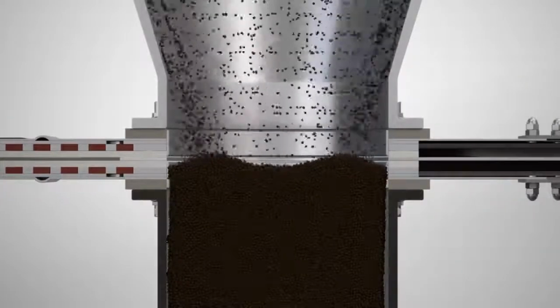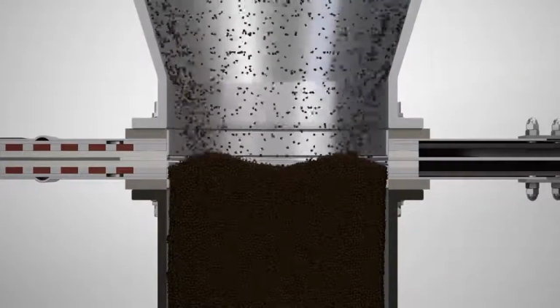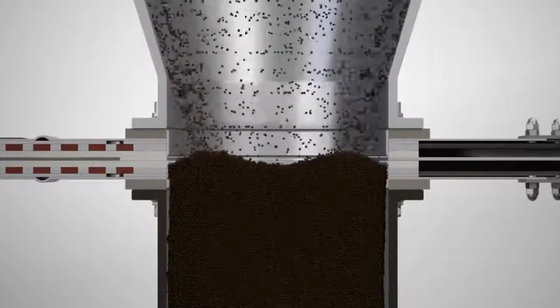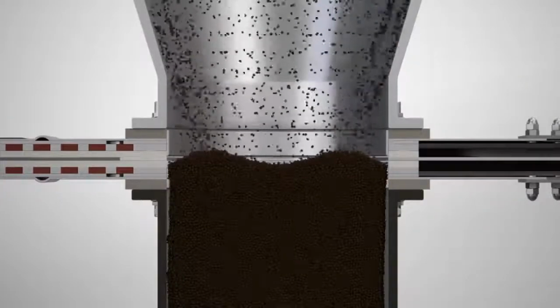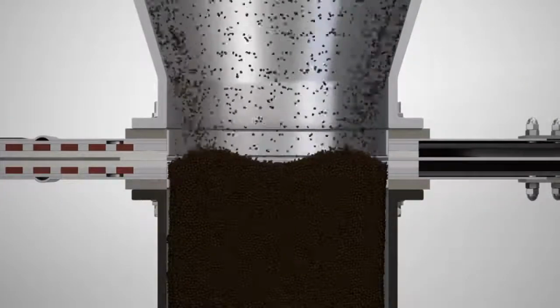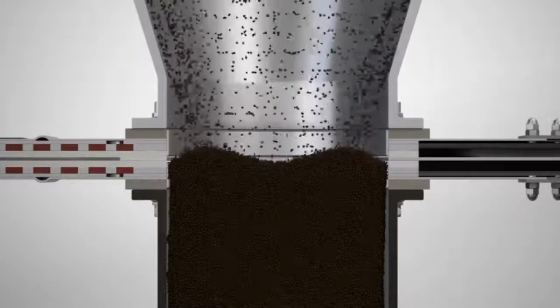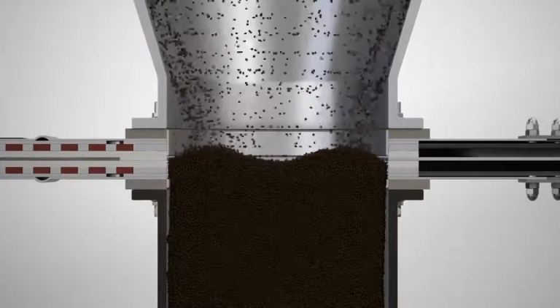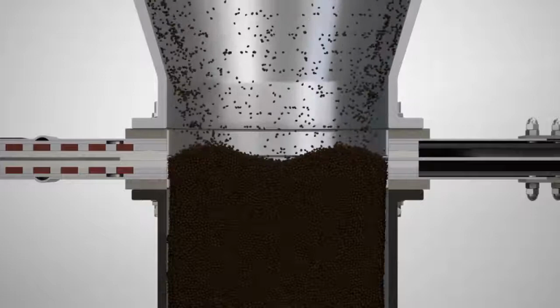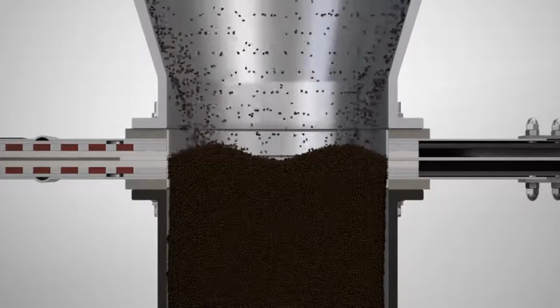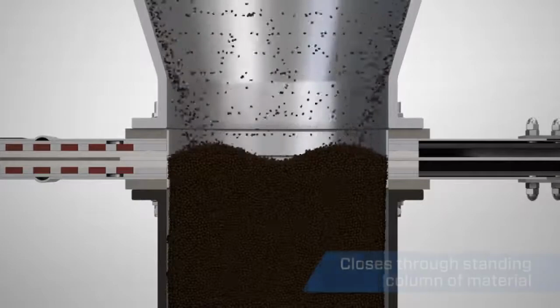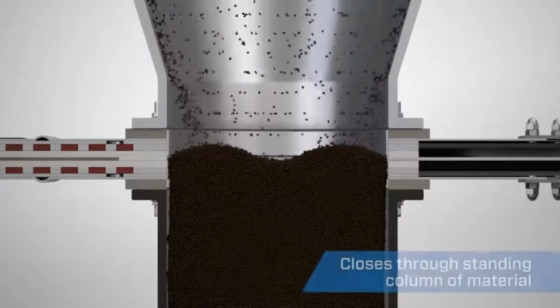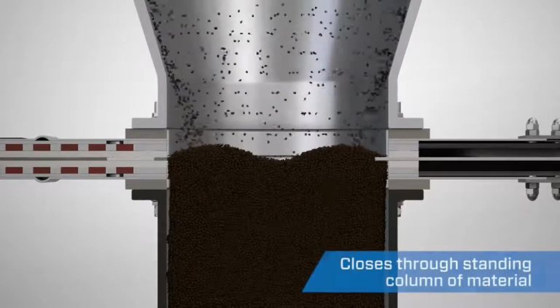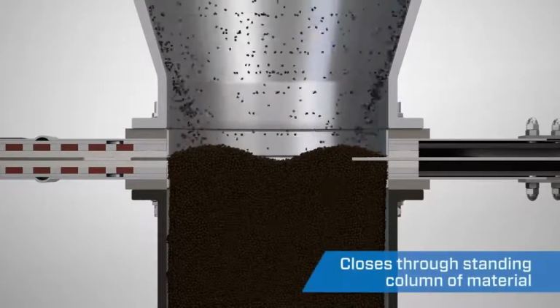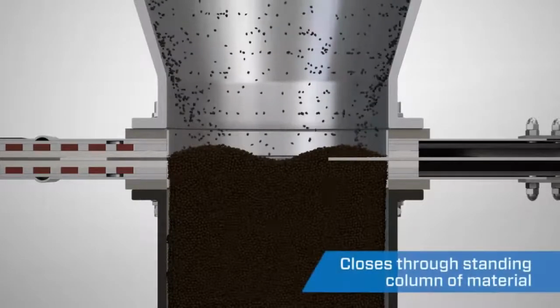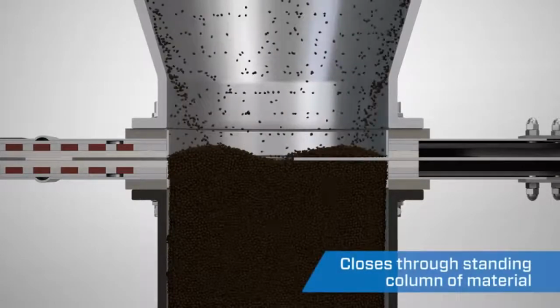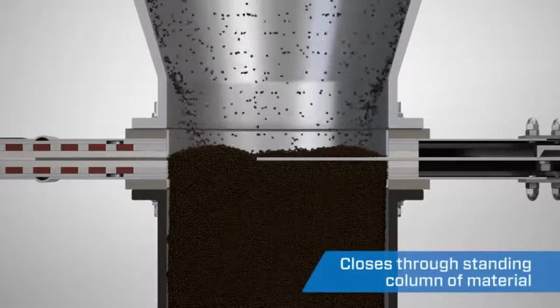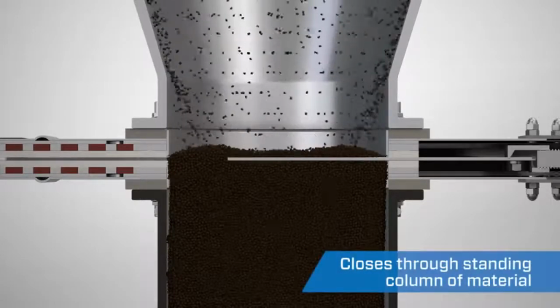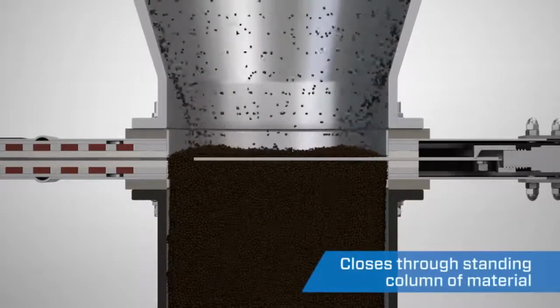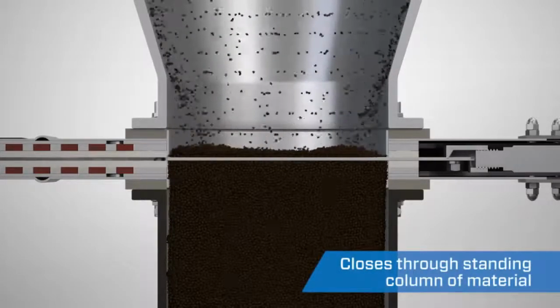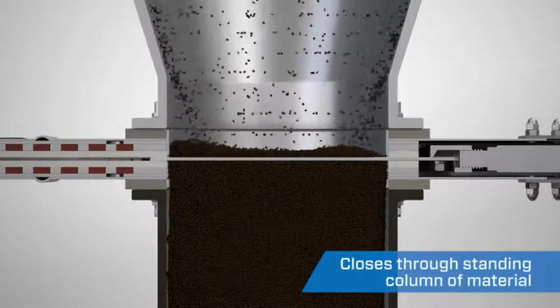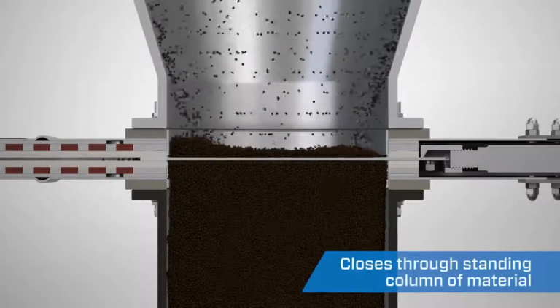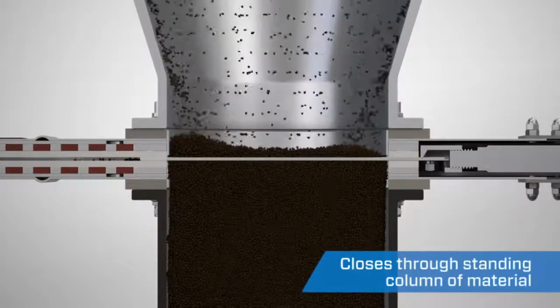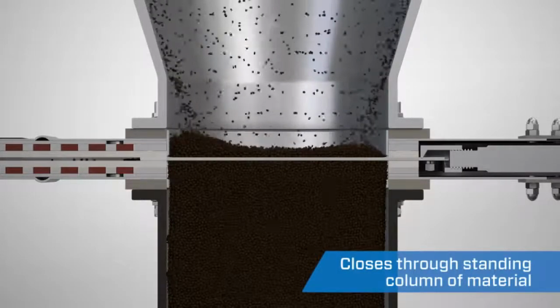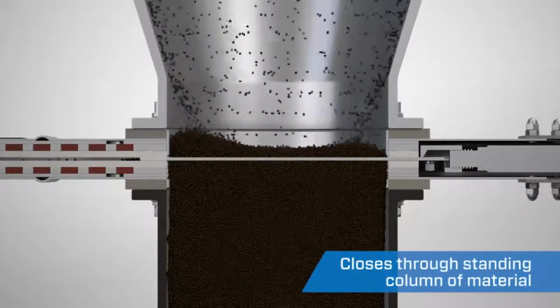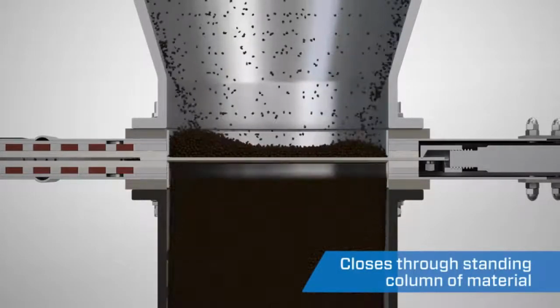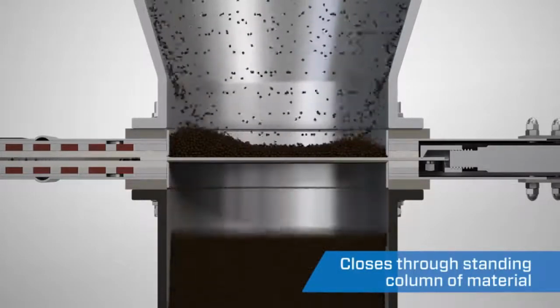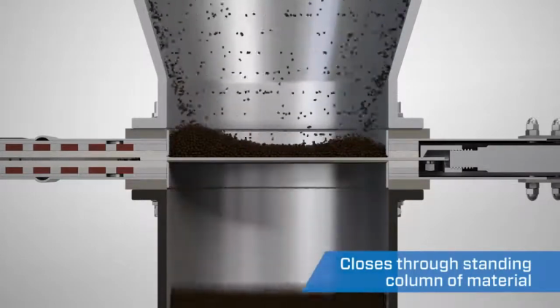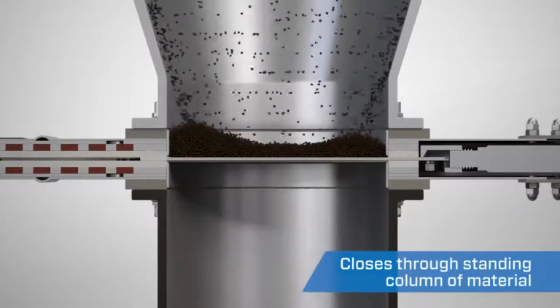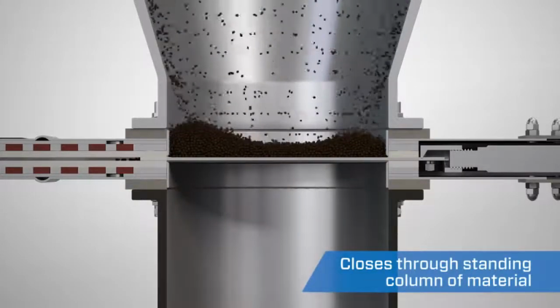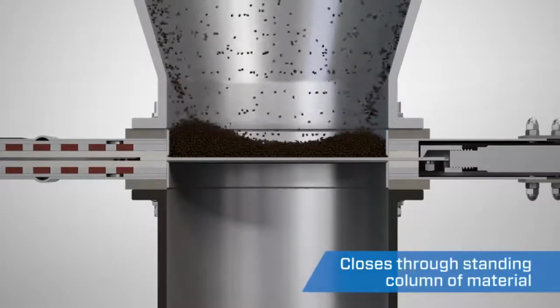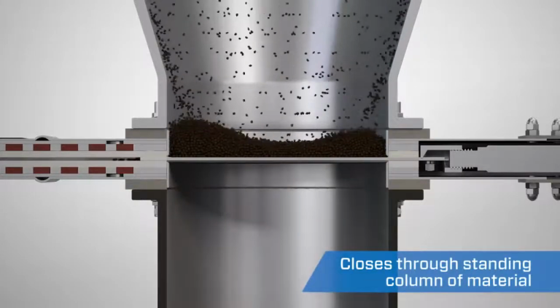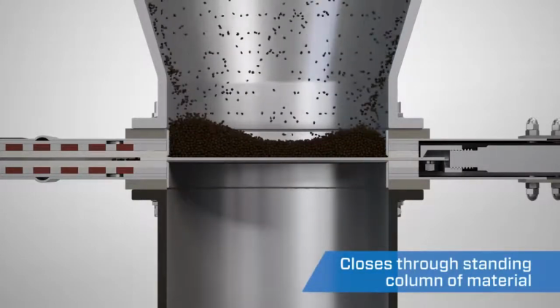The blade design of the orifice gate also allows the valve to close through a standing column of material.